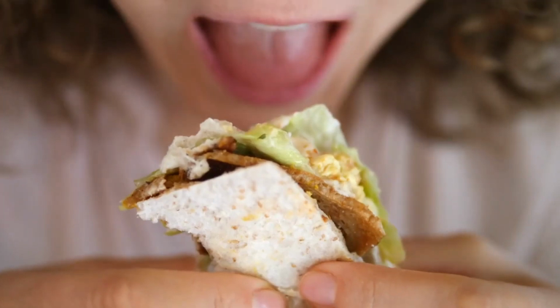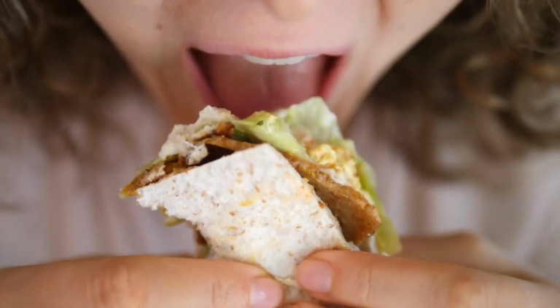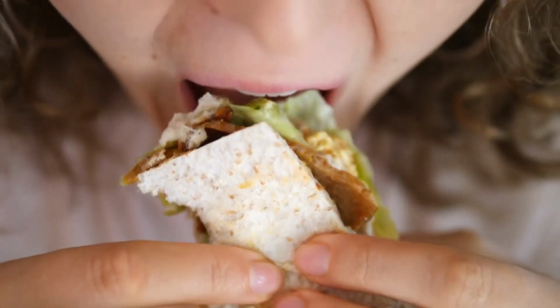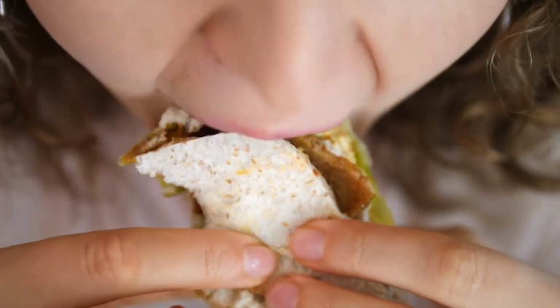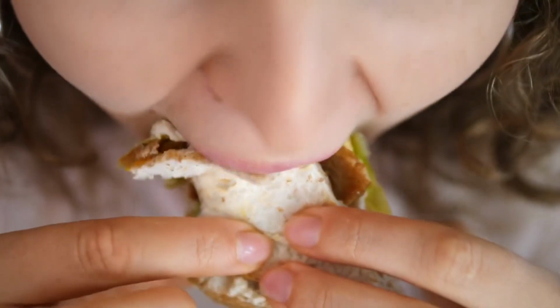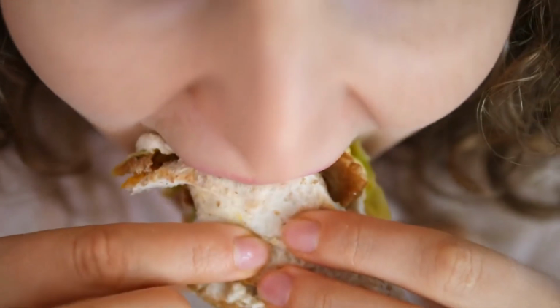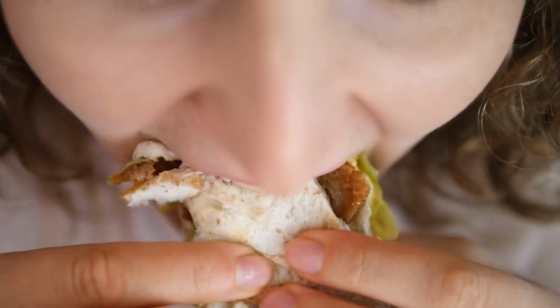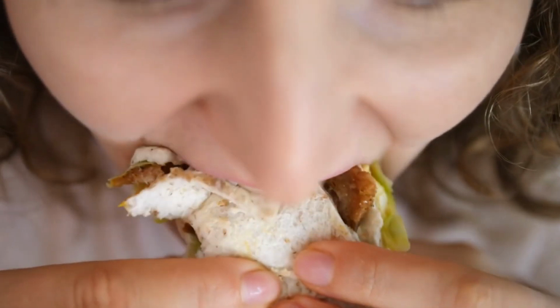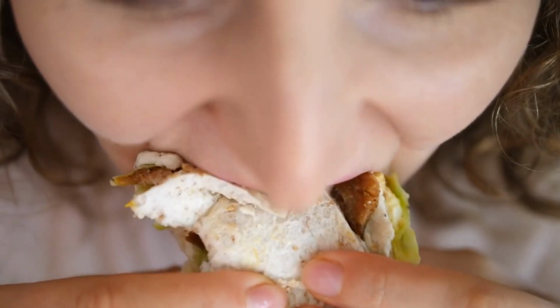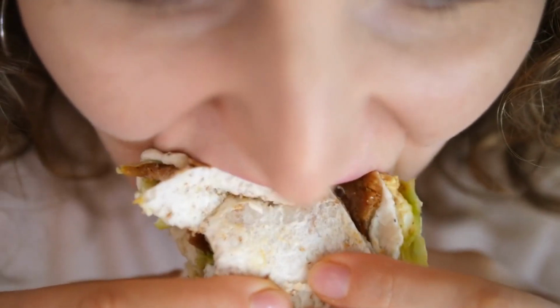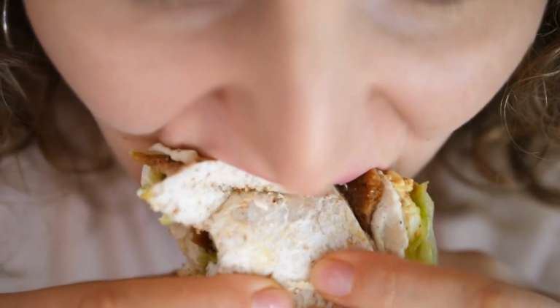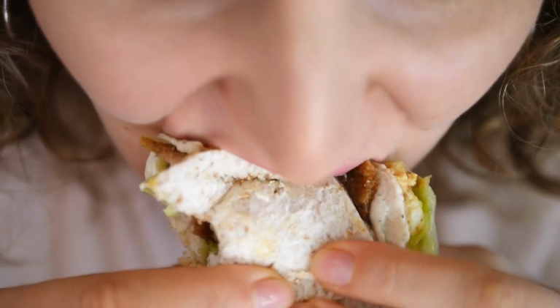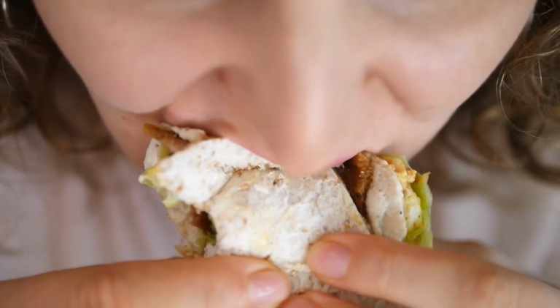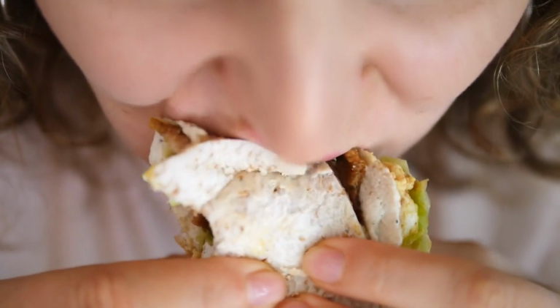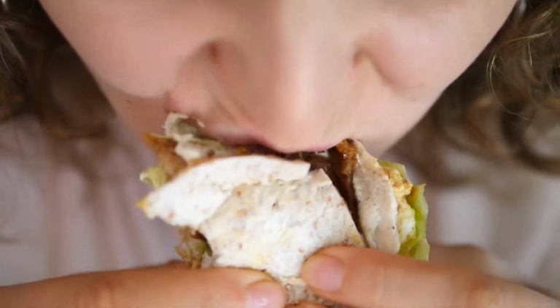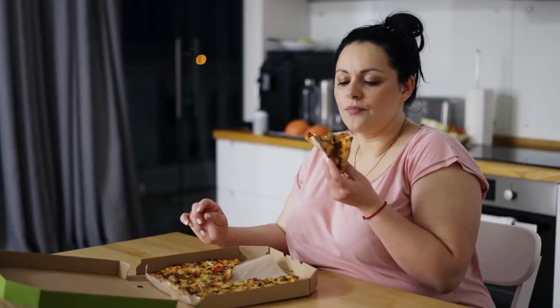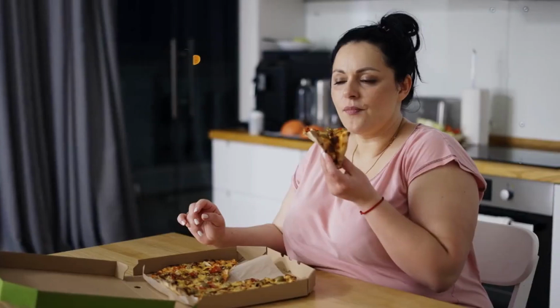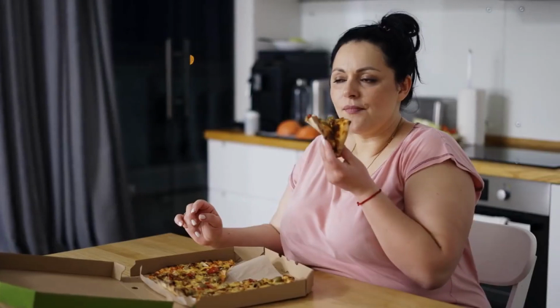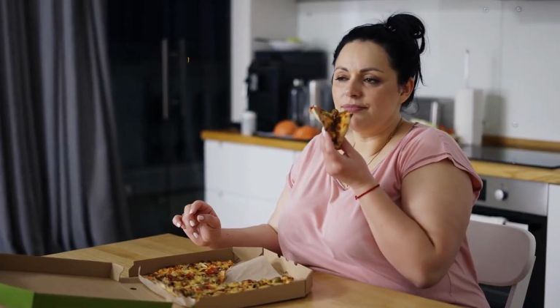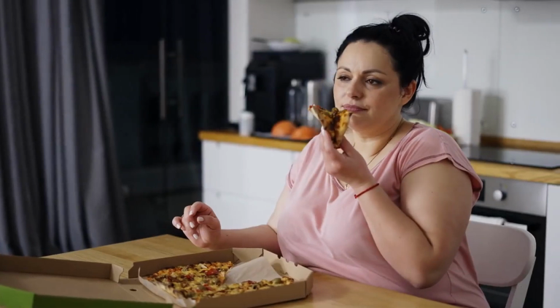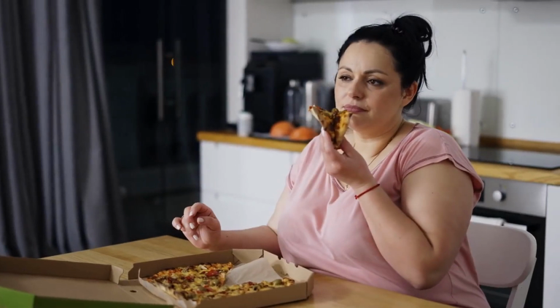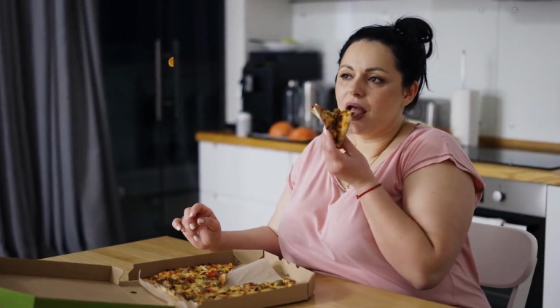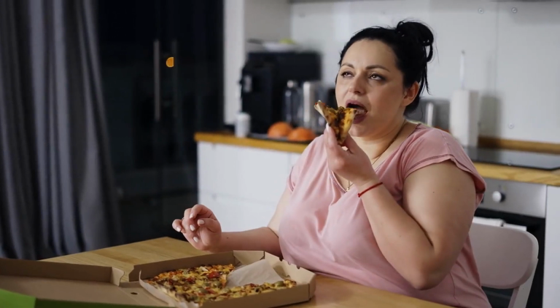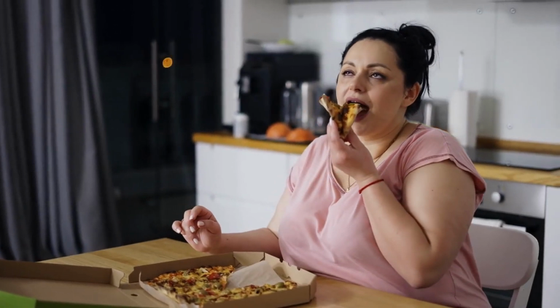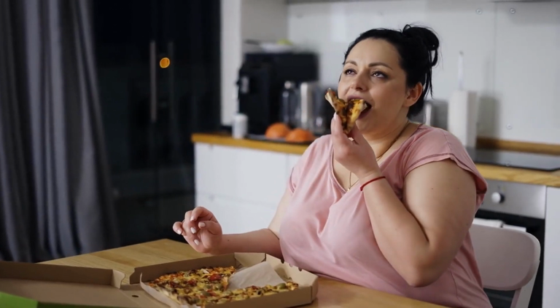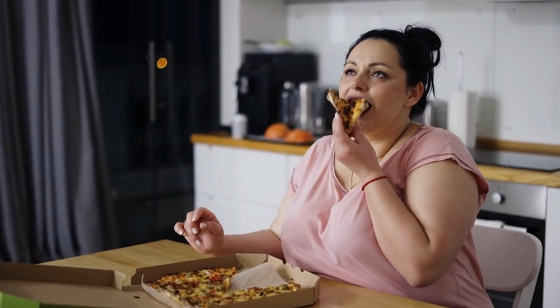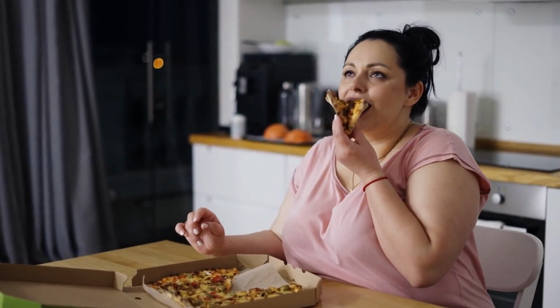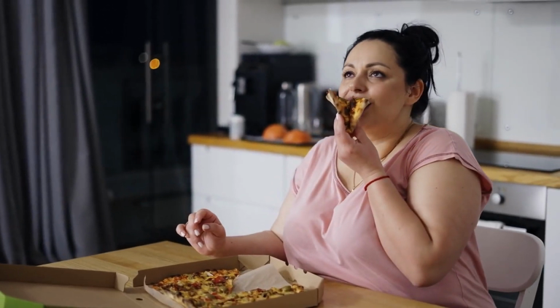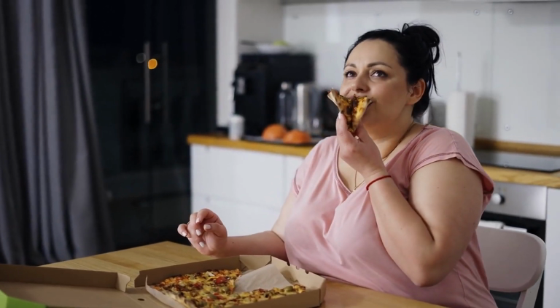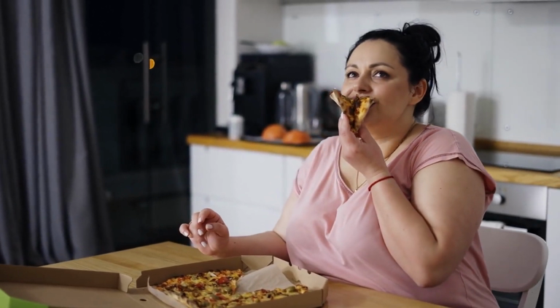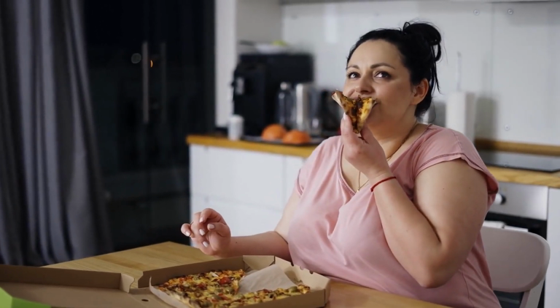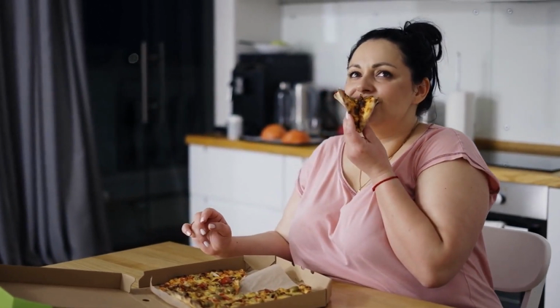Eat slowly. Take your time when eating and savor each bite. Eating slowly can help you feel fuller faster and prevent overeating.